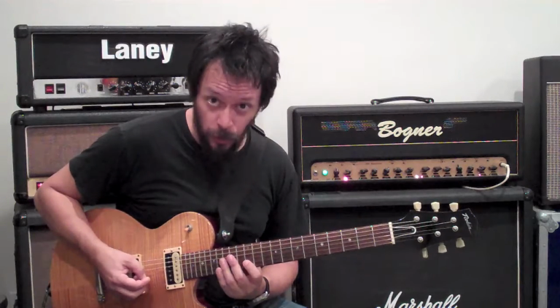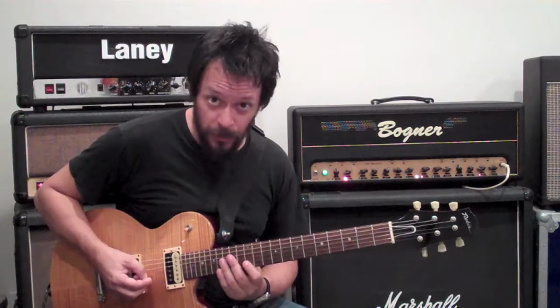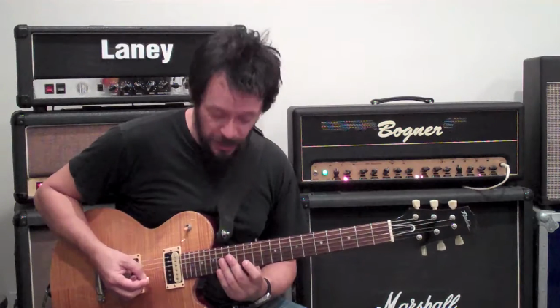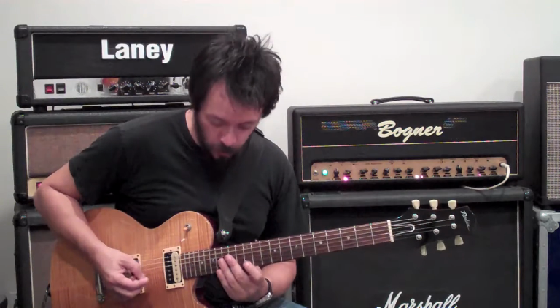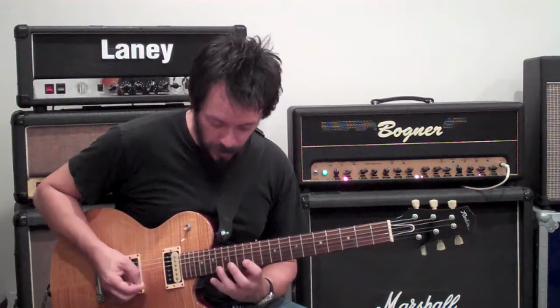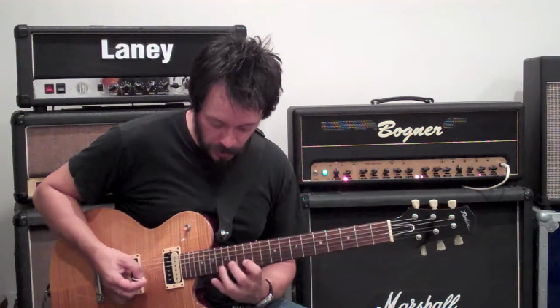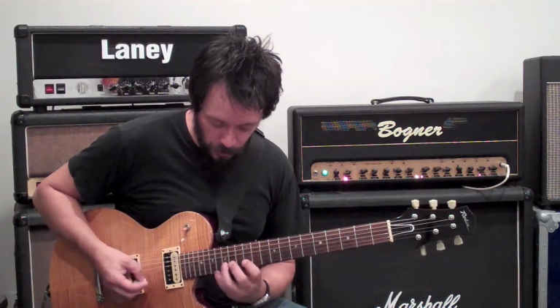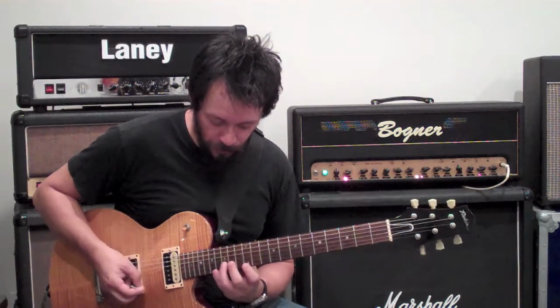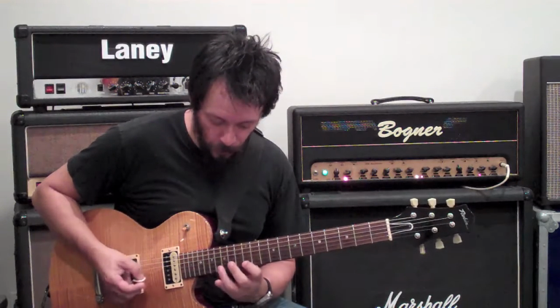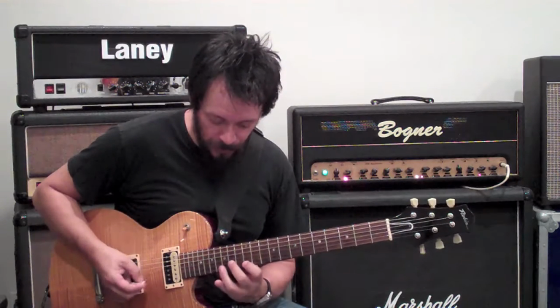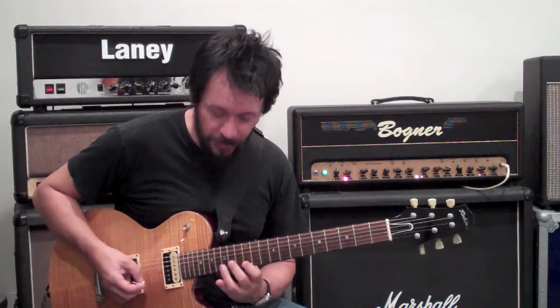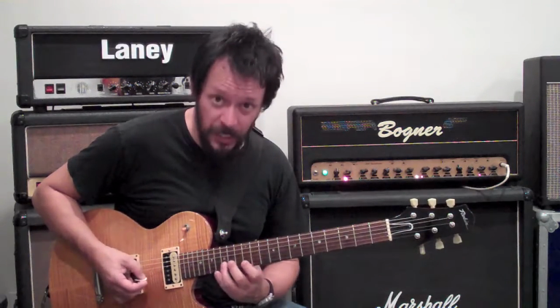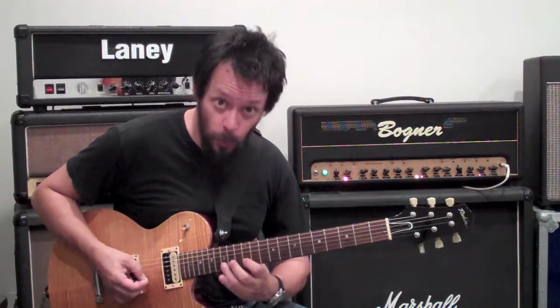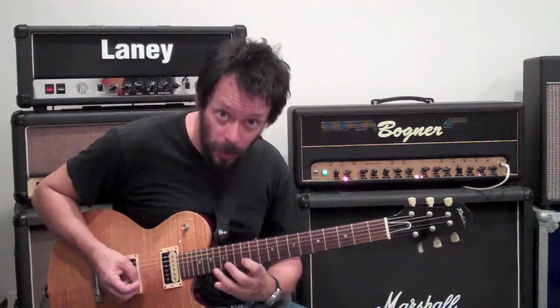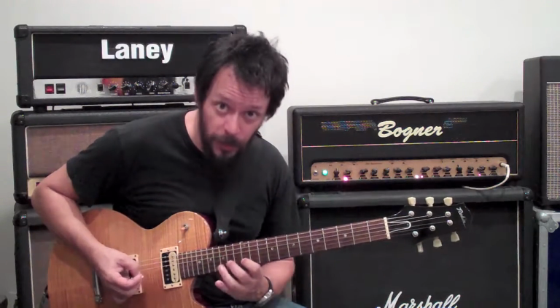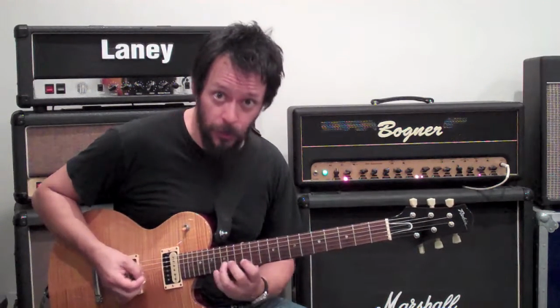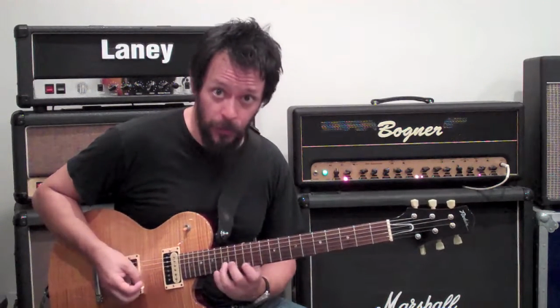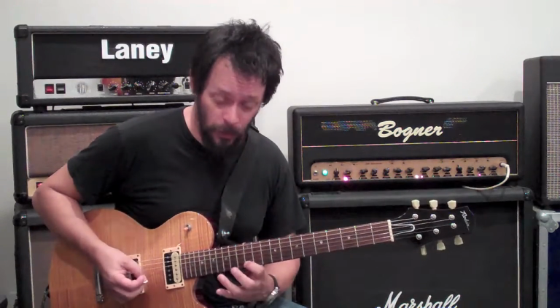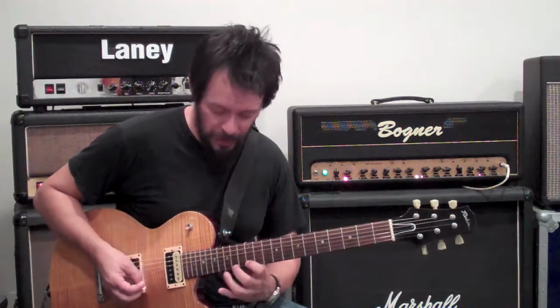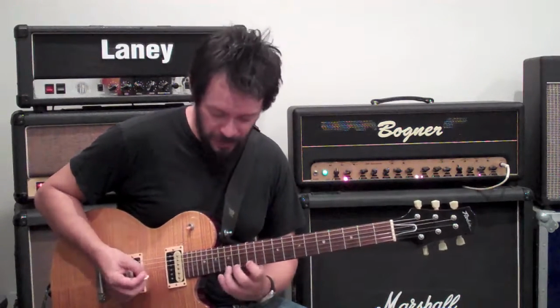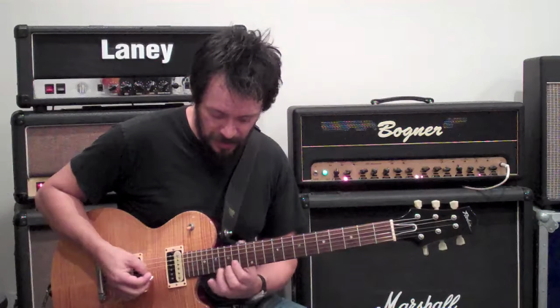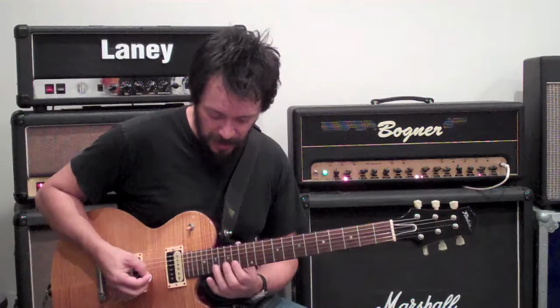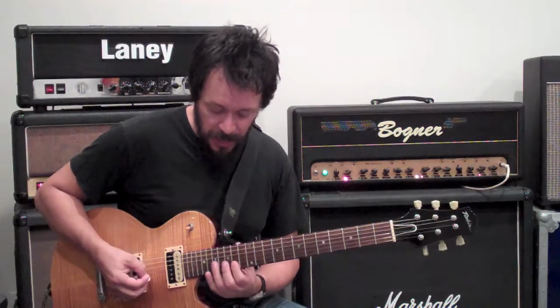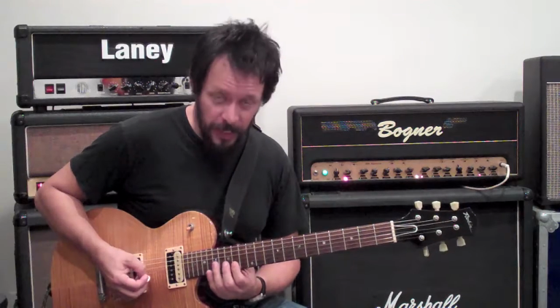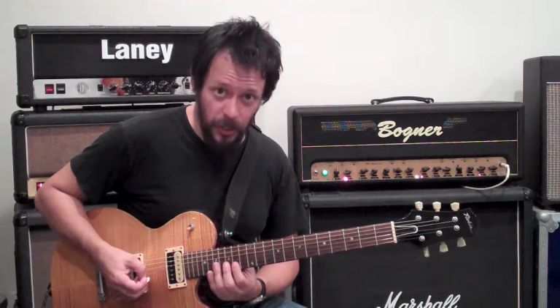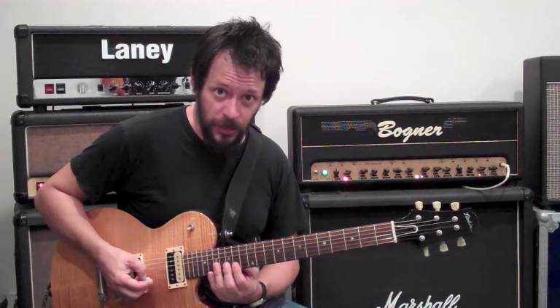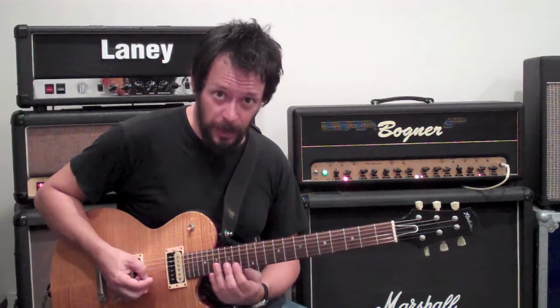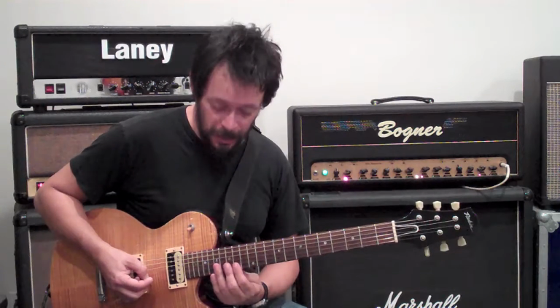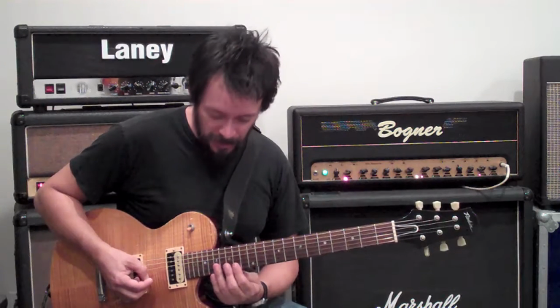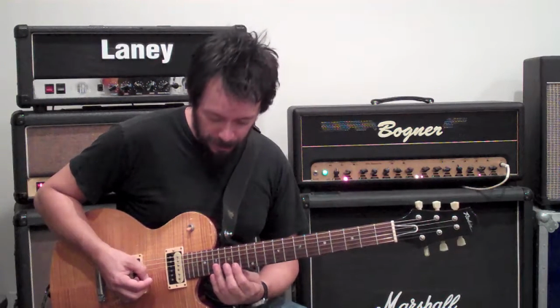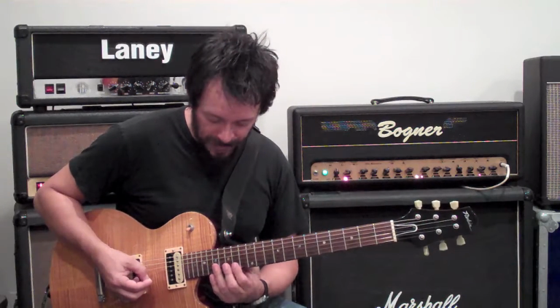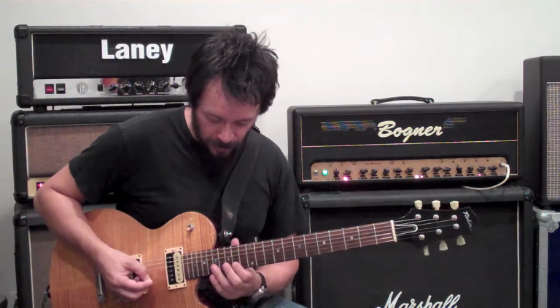Groups of six. One, two, three, four, five, six. One, two, three, four, five, six. Then I'm shifting up to the next pattern.